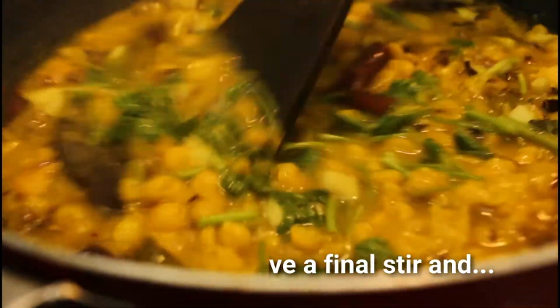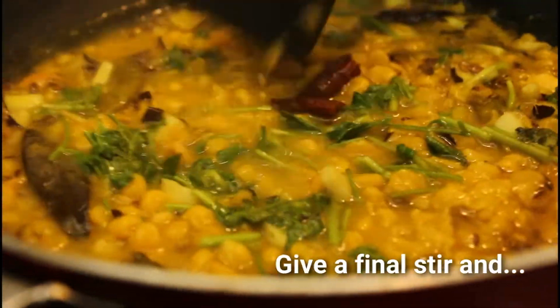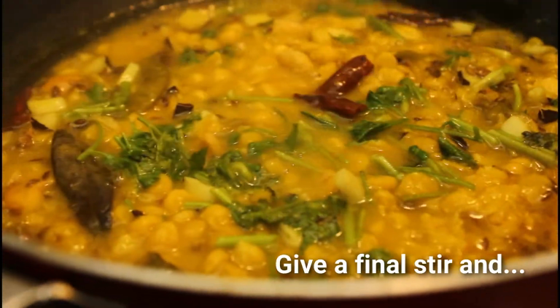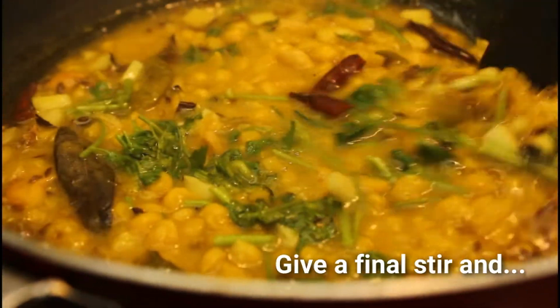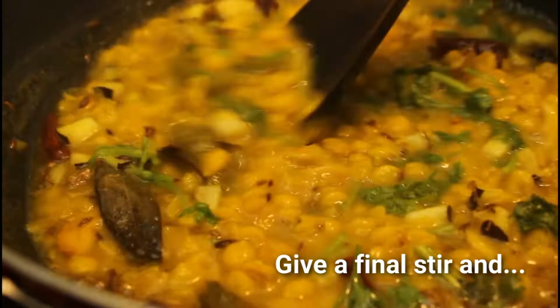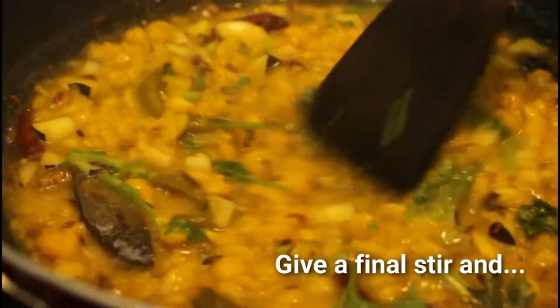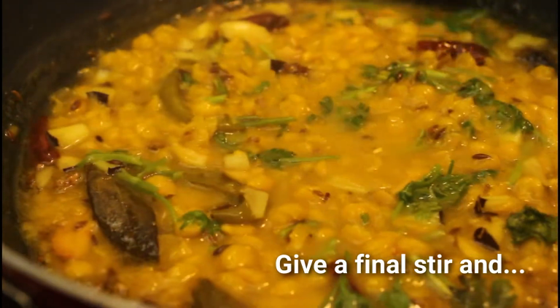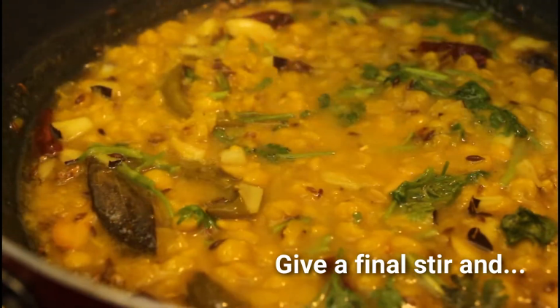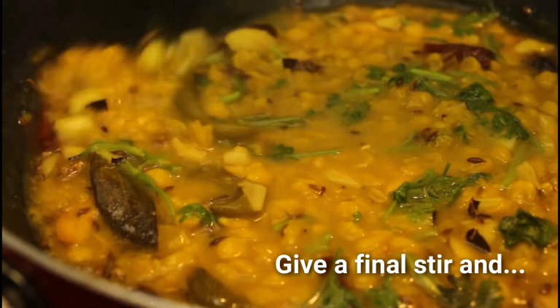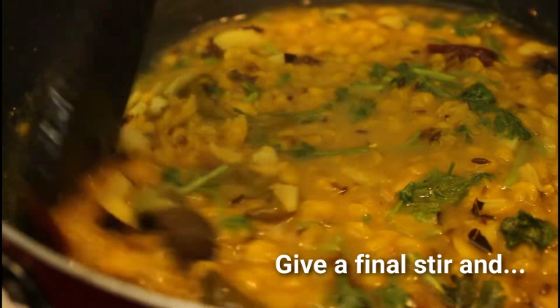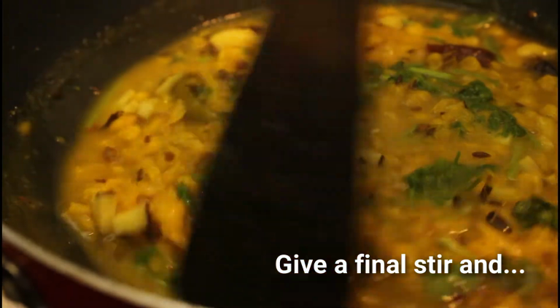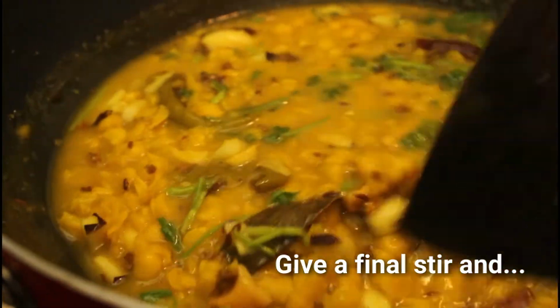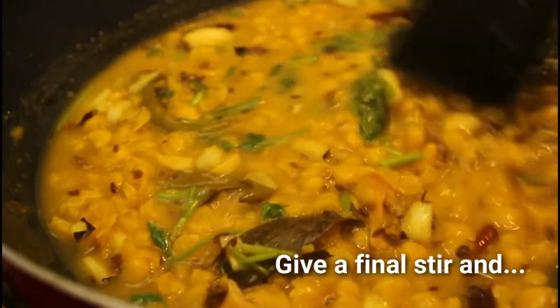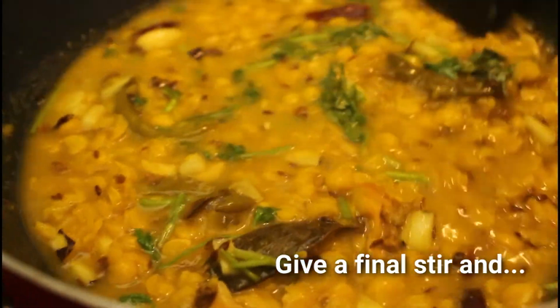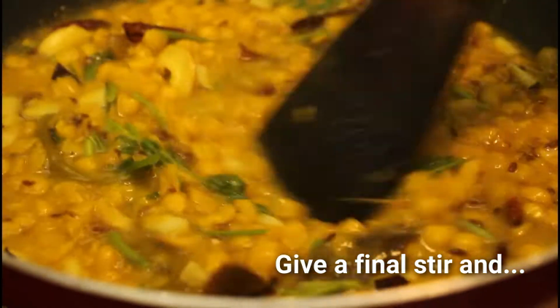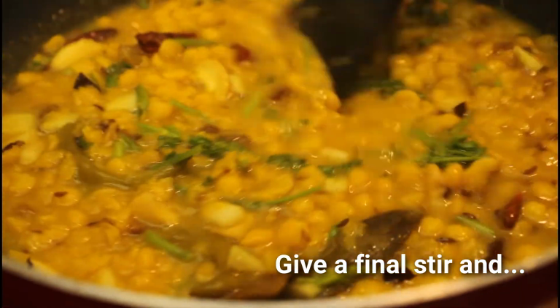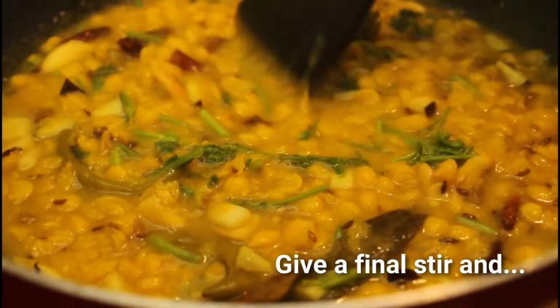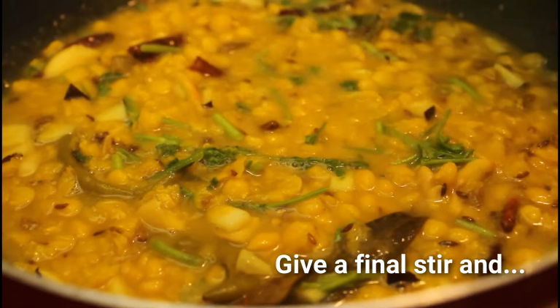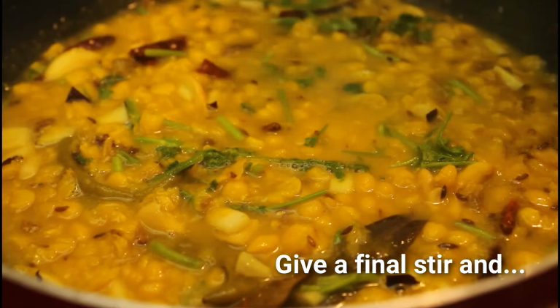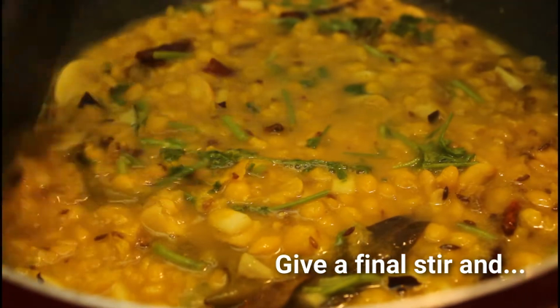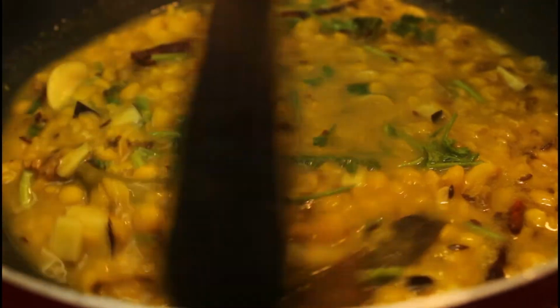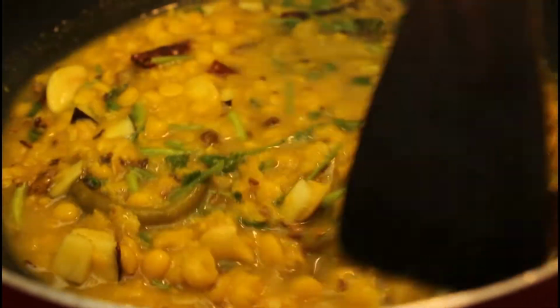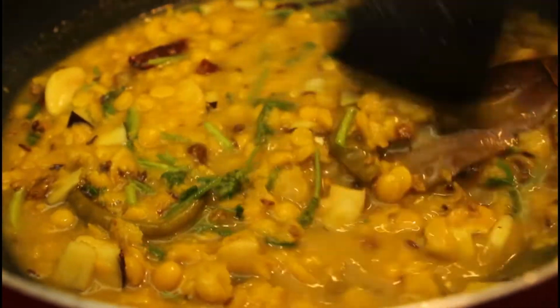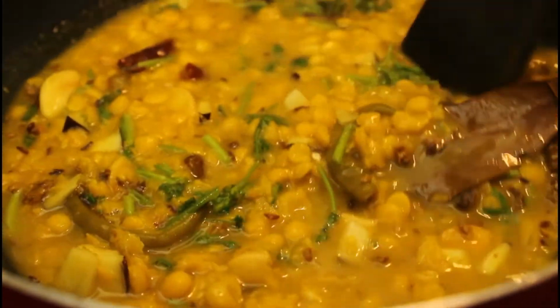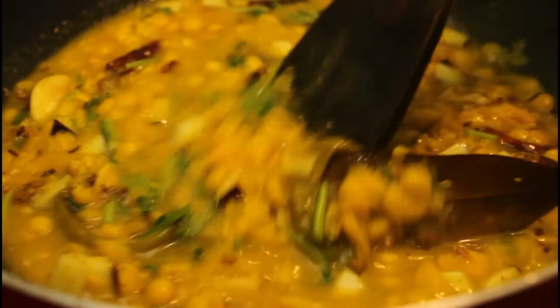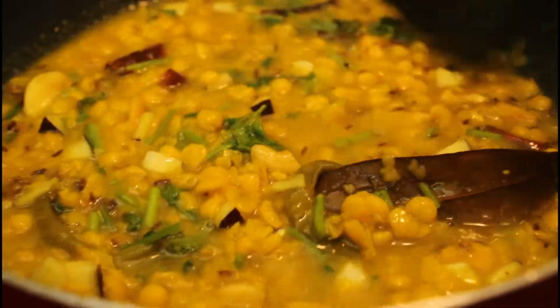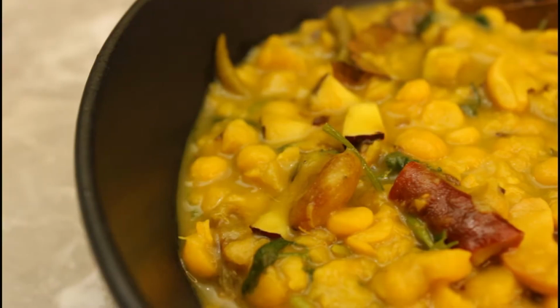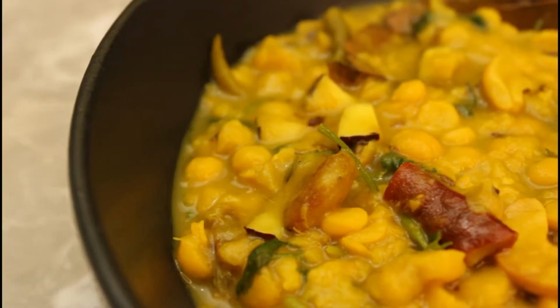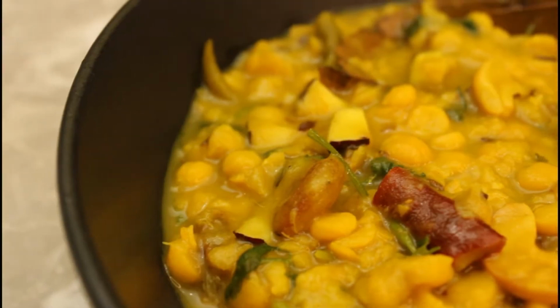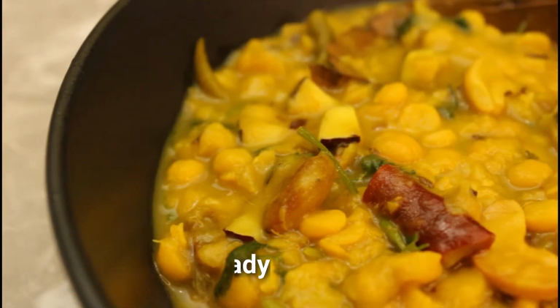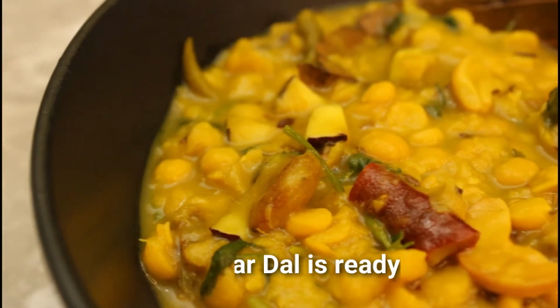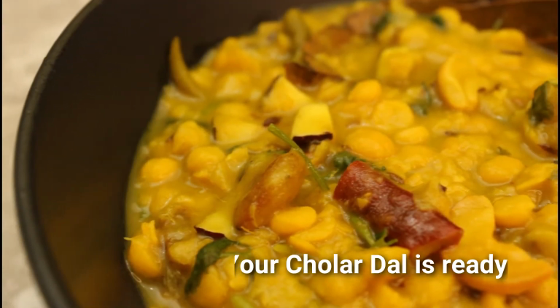If you like the video, please give us a thumbs up and subscribe to our channel for awesome recipes.